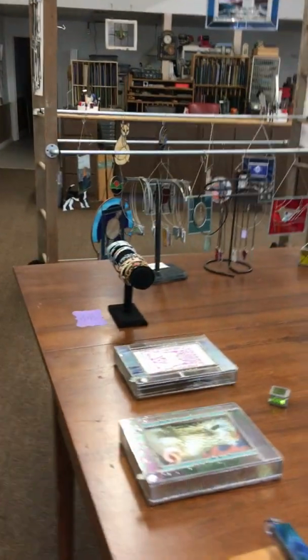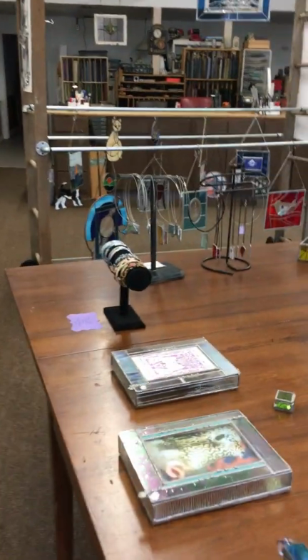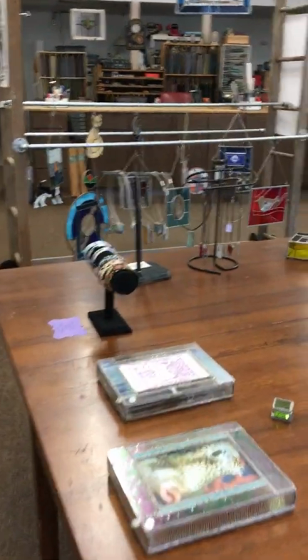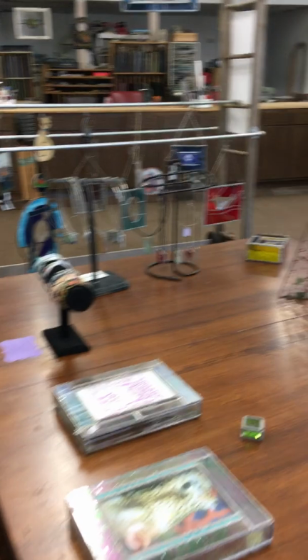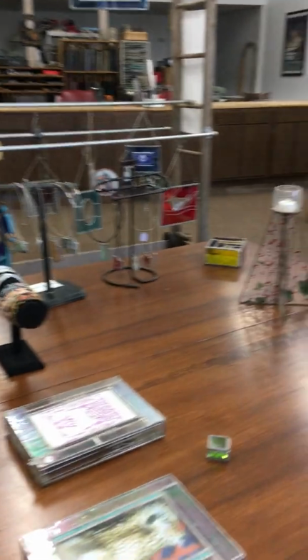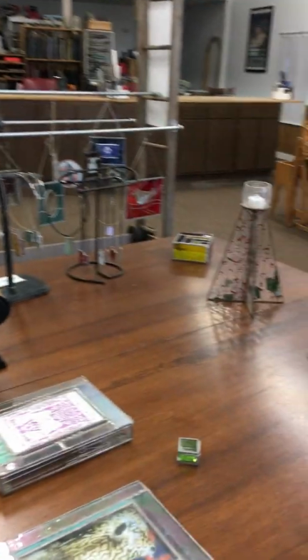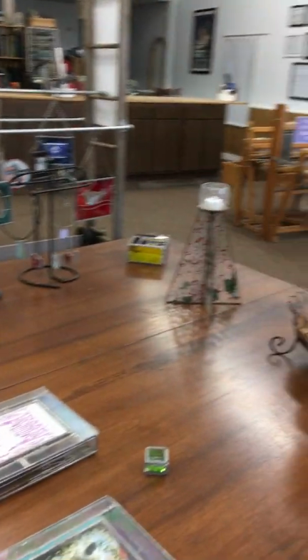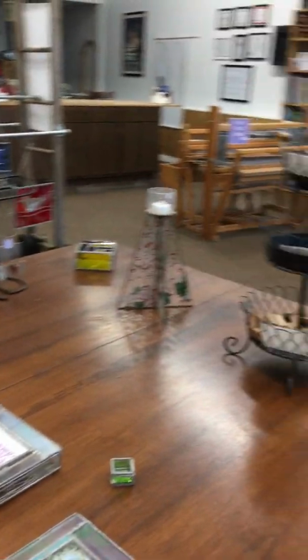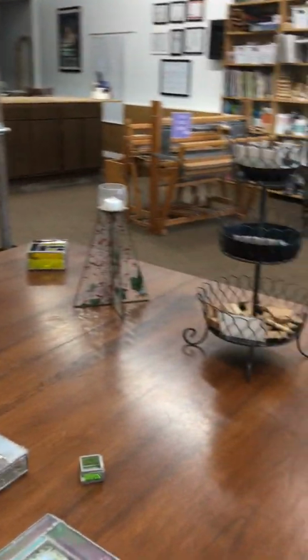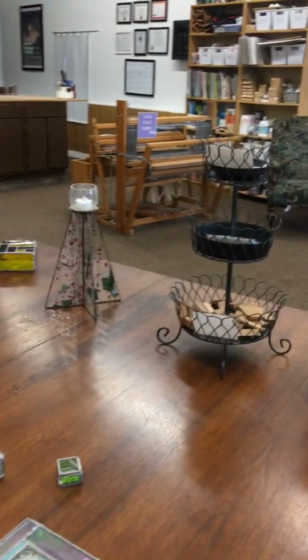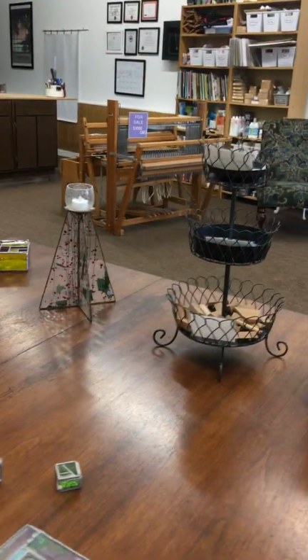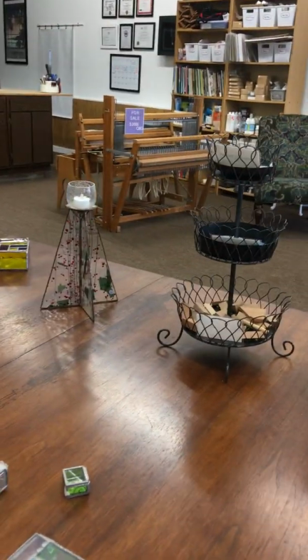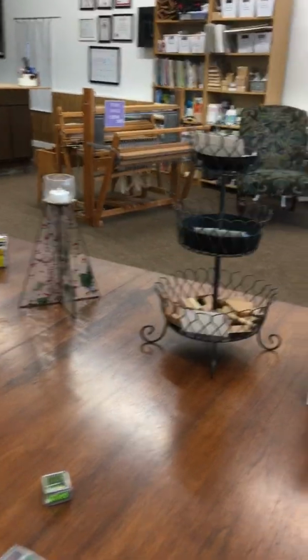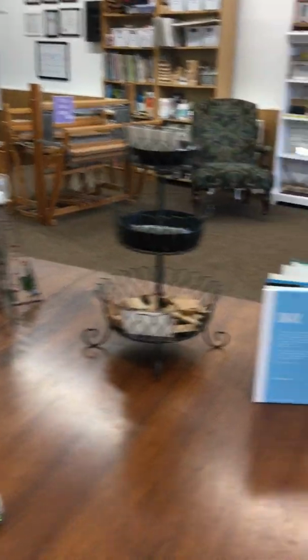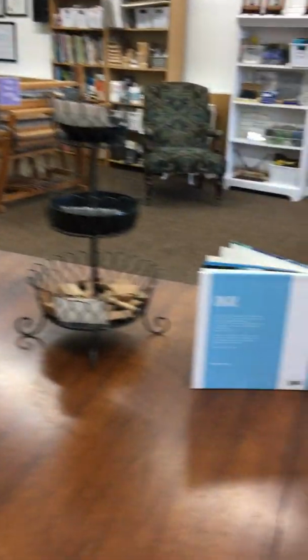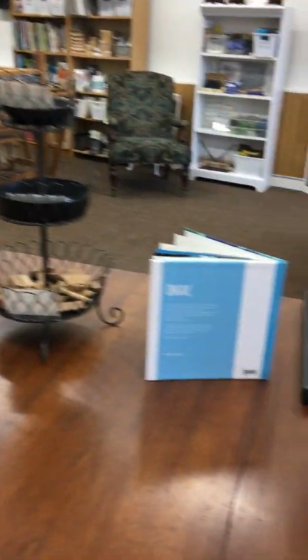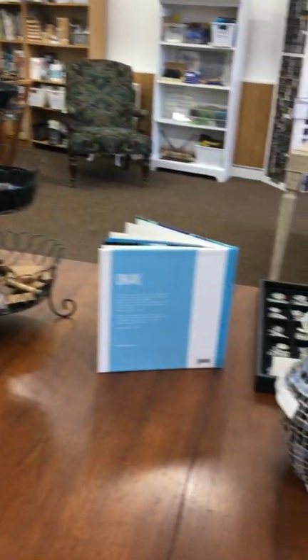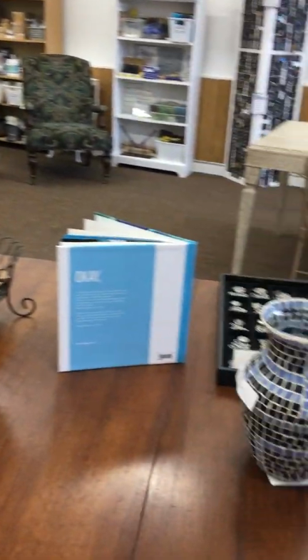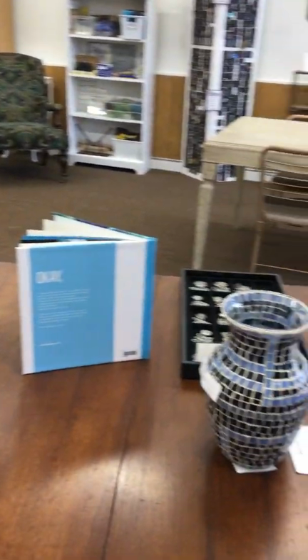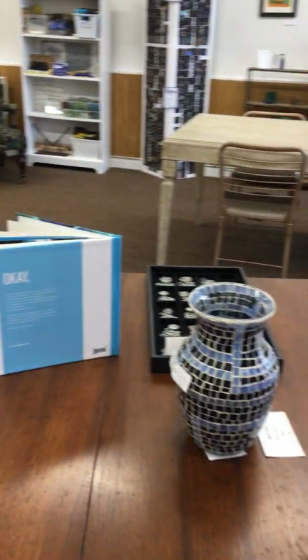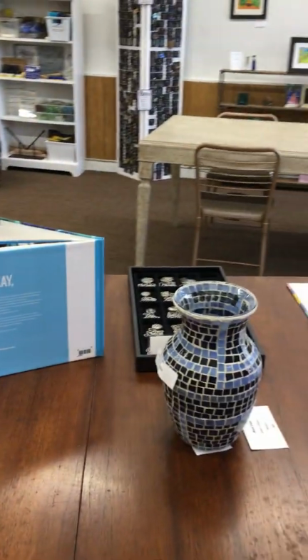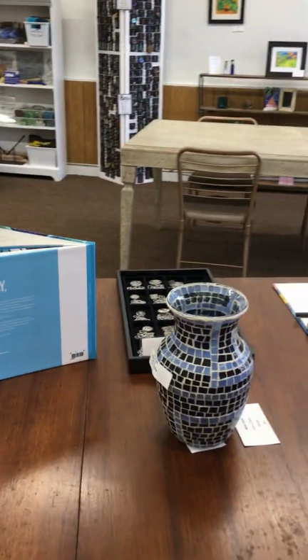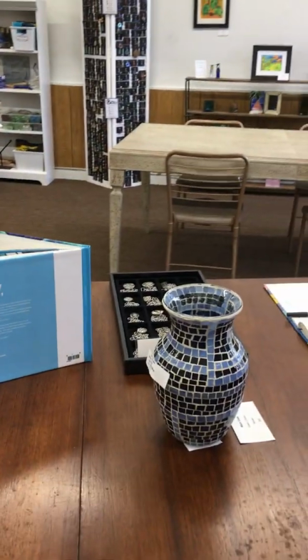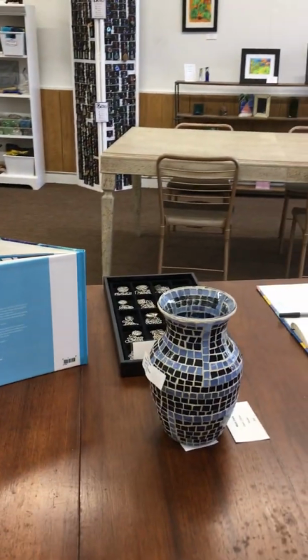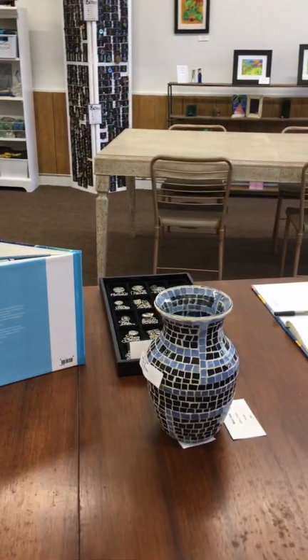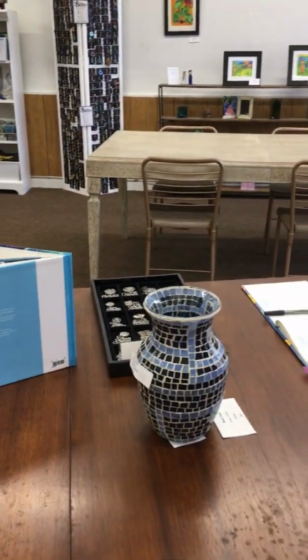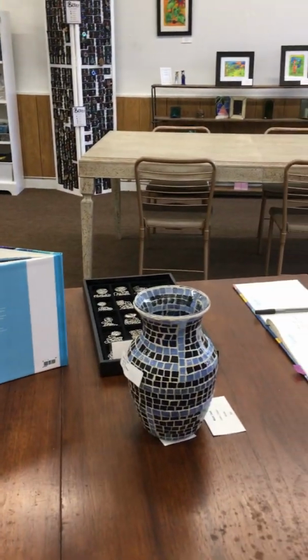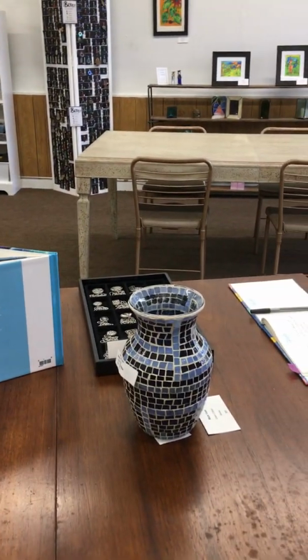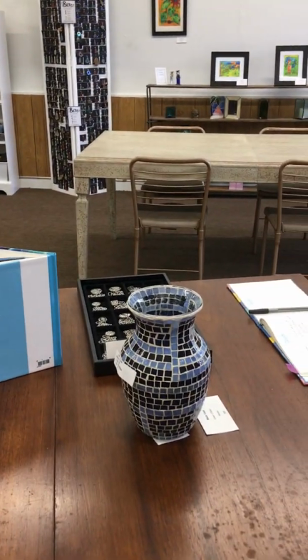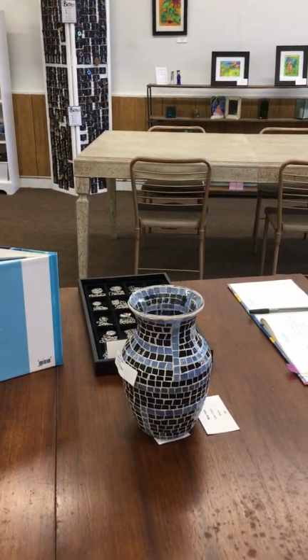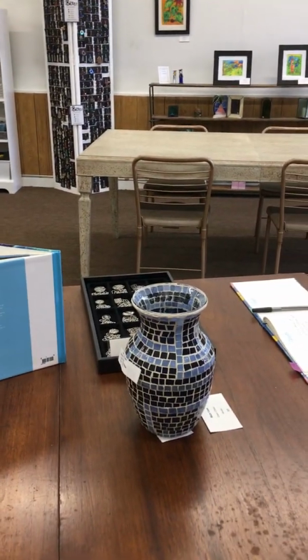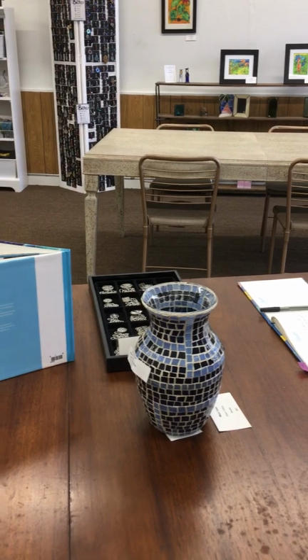All kinds of gift ideas. We have some mosaics by Eileen O'Brien.